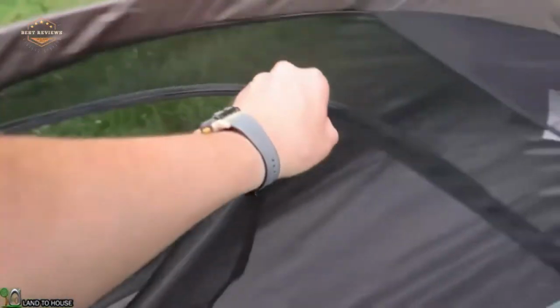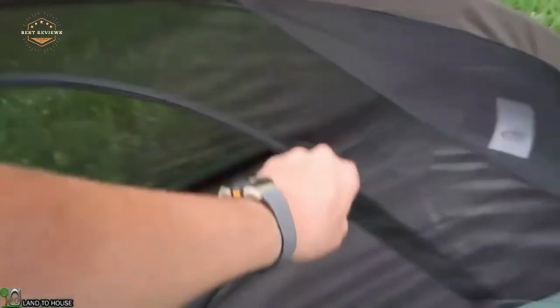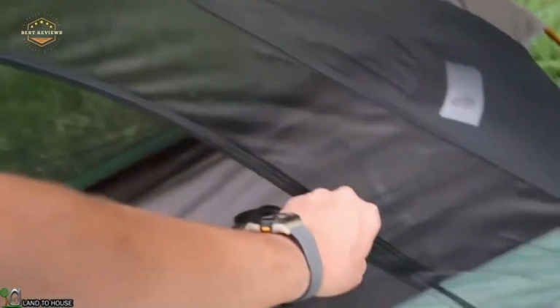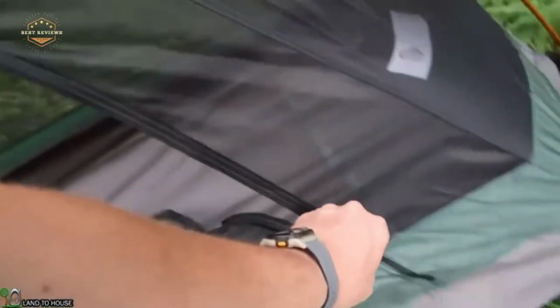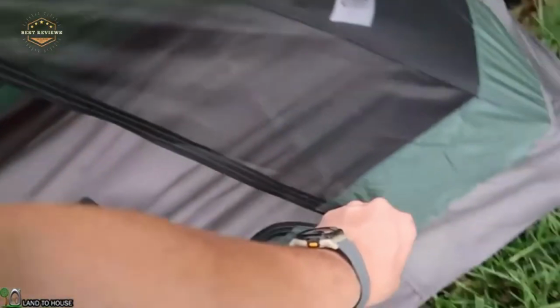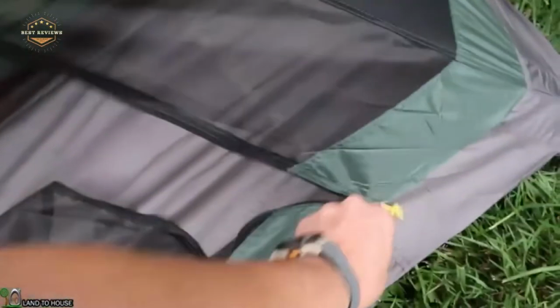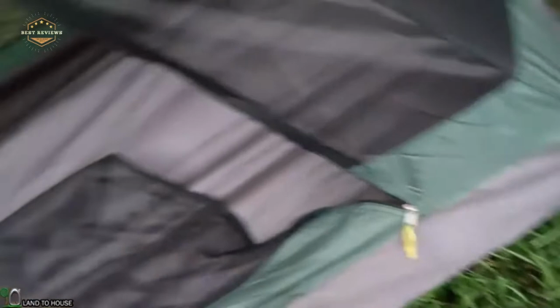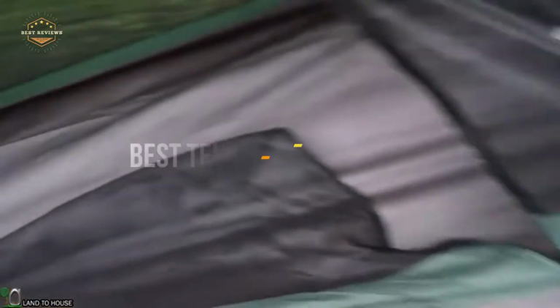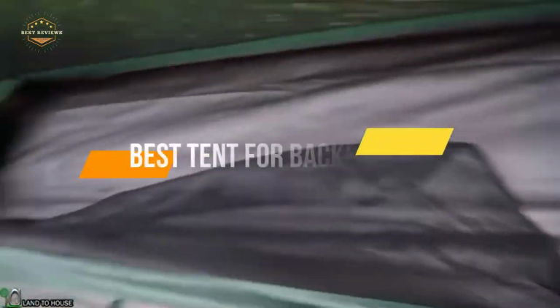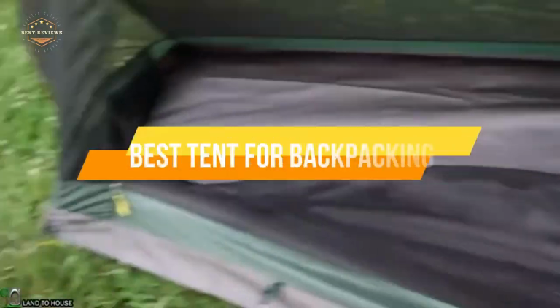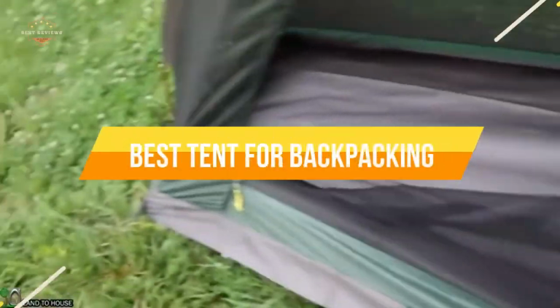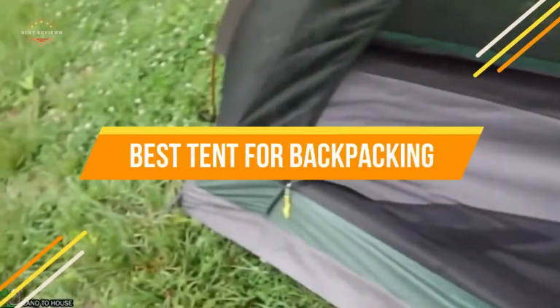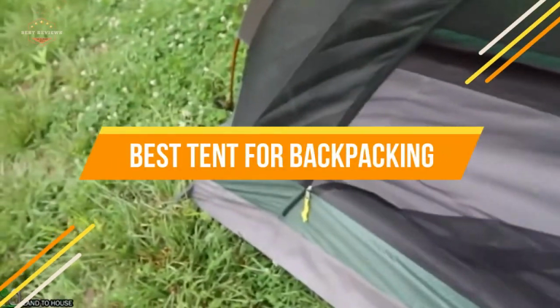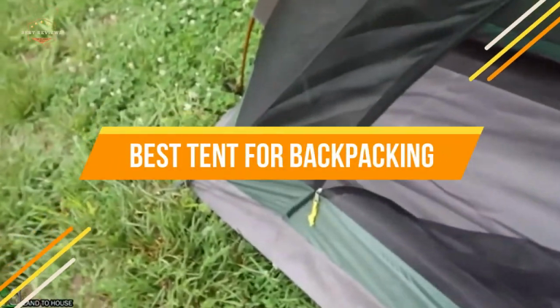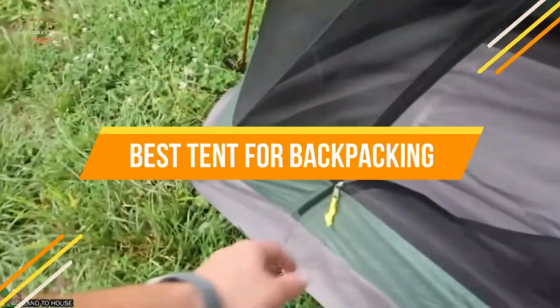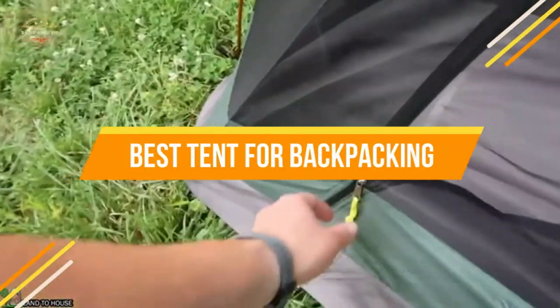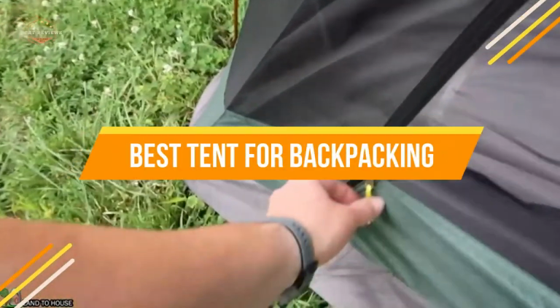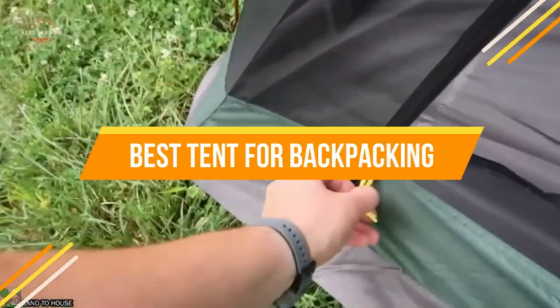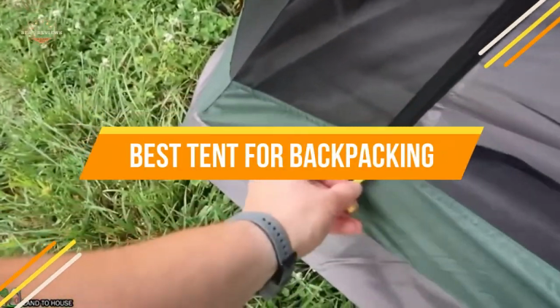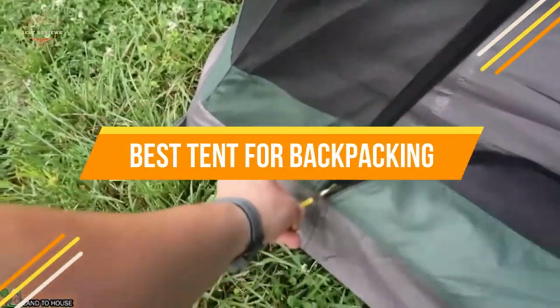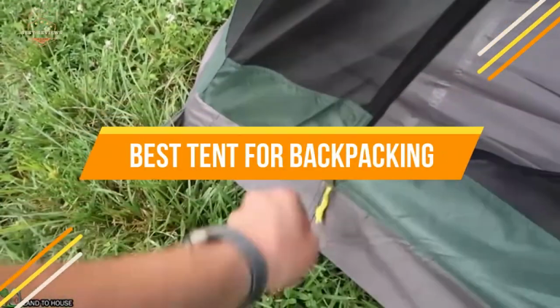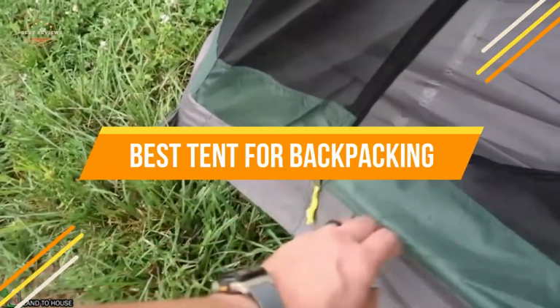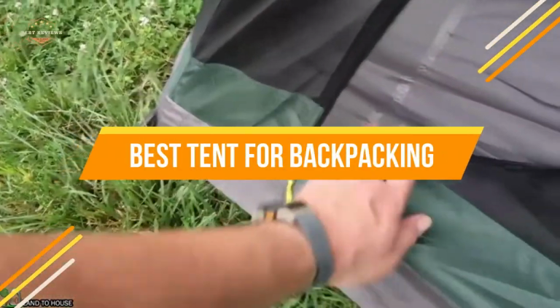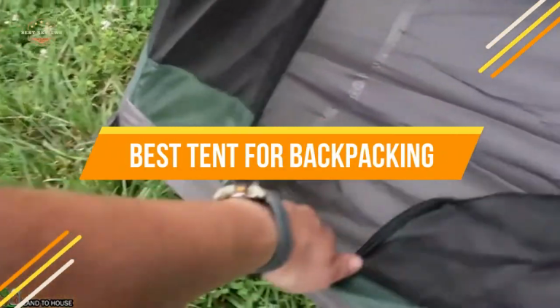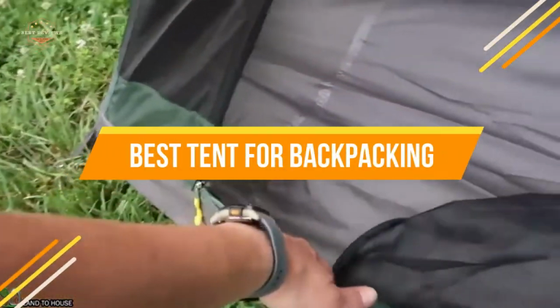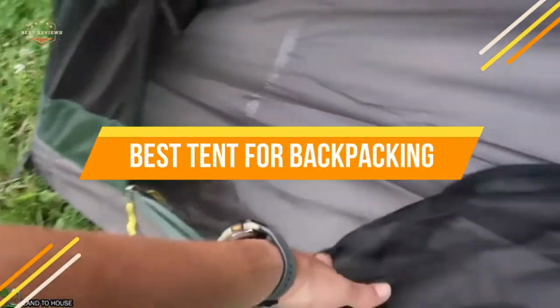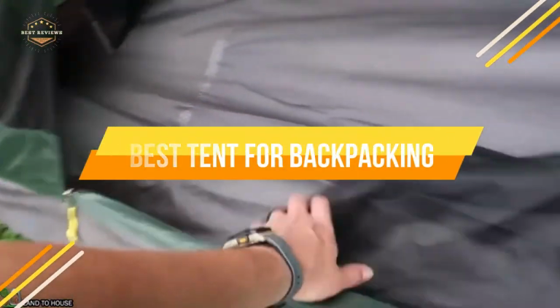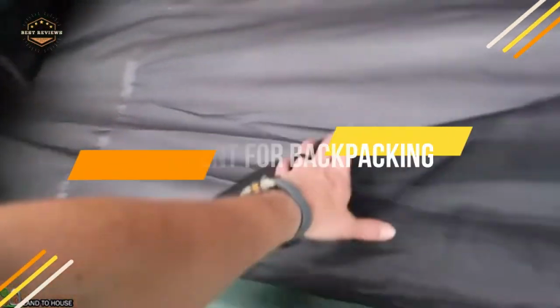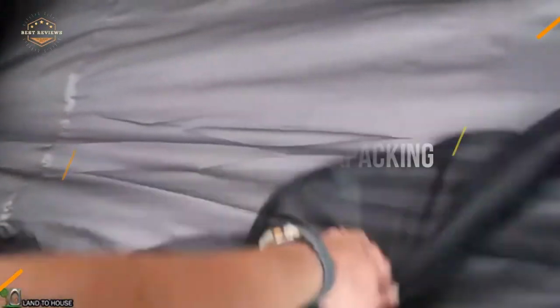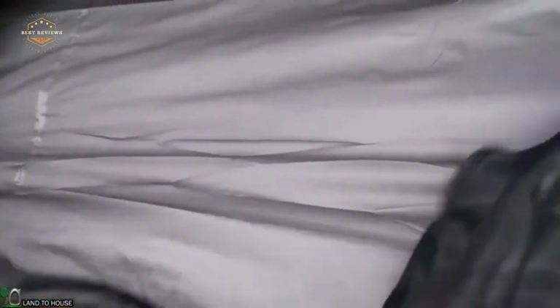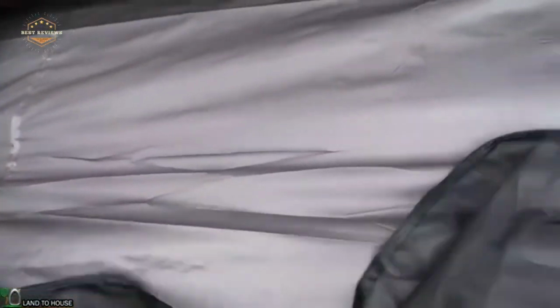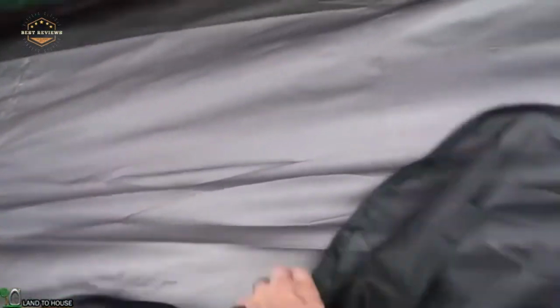In today's video, we will show you the top 5 best tents for backpacking. So, let's get started.